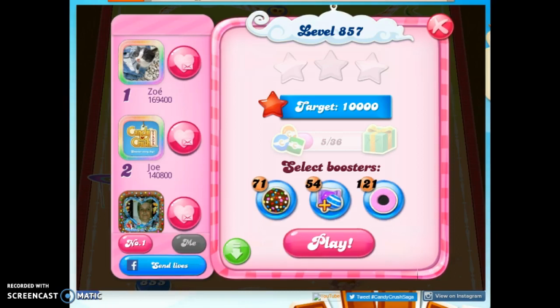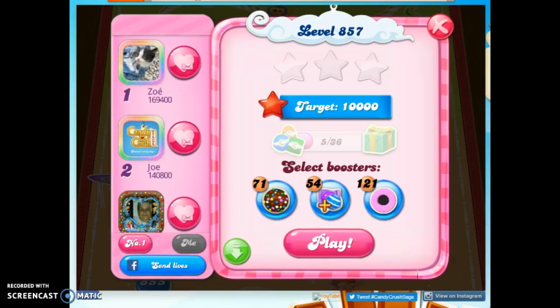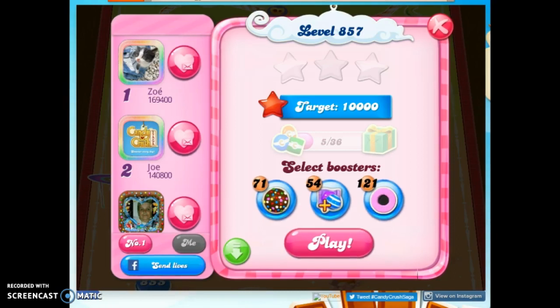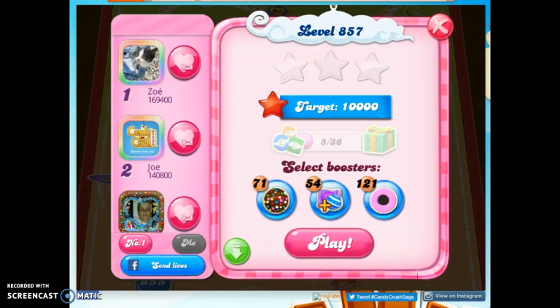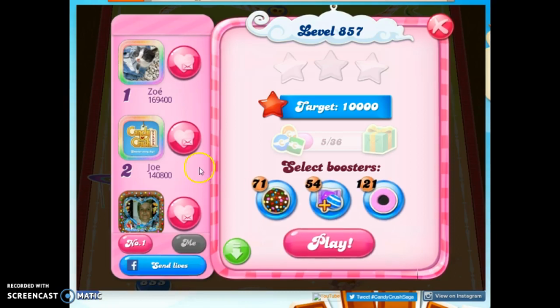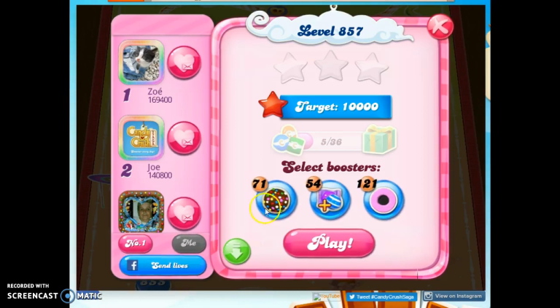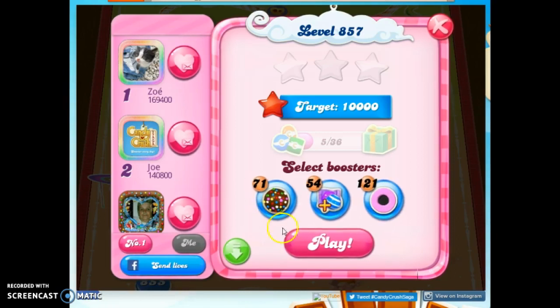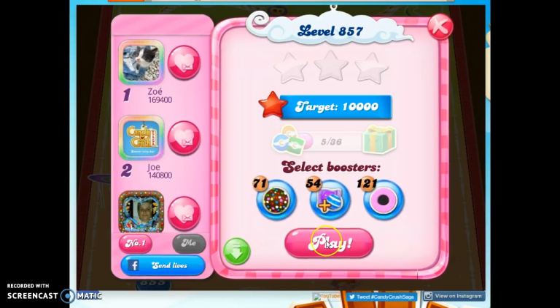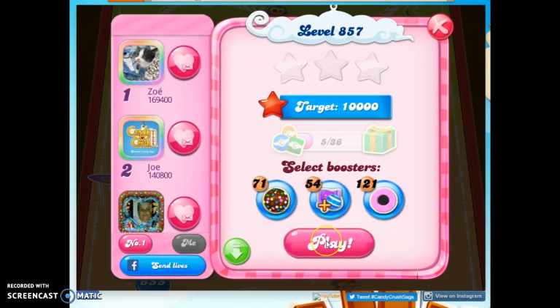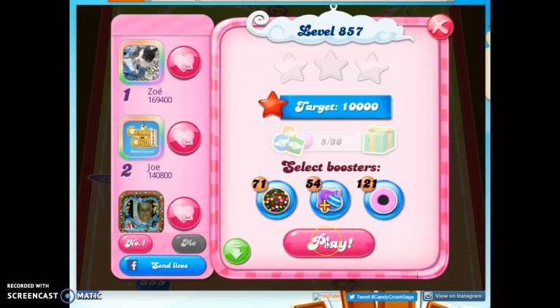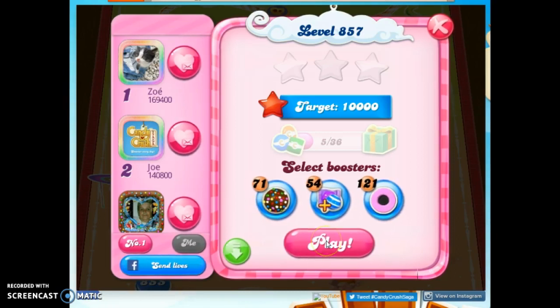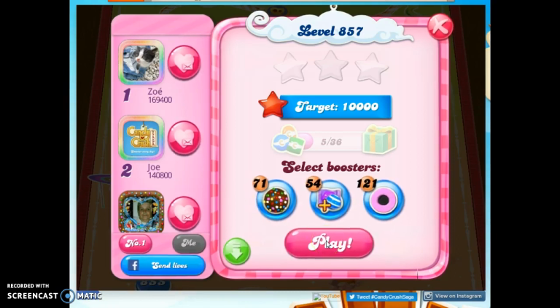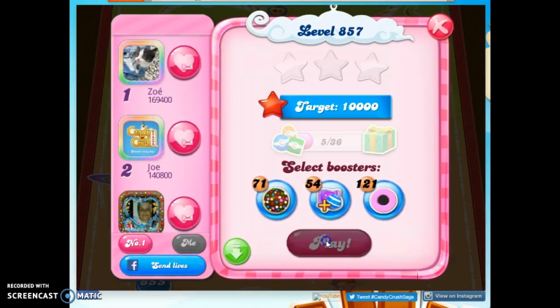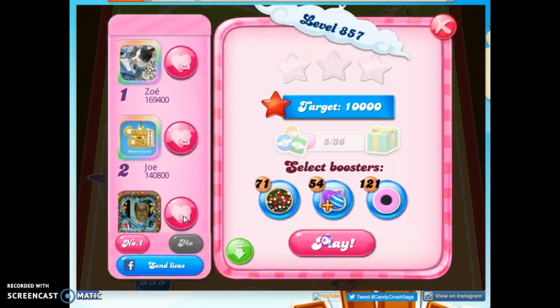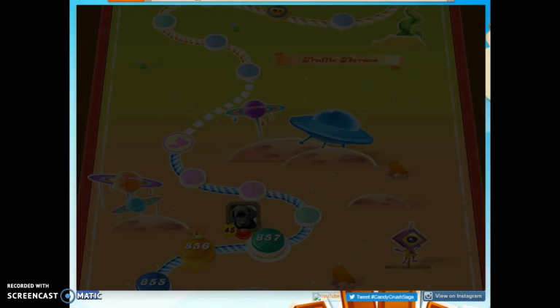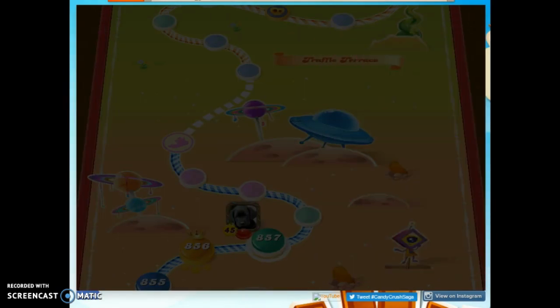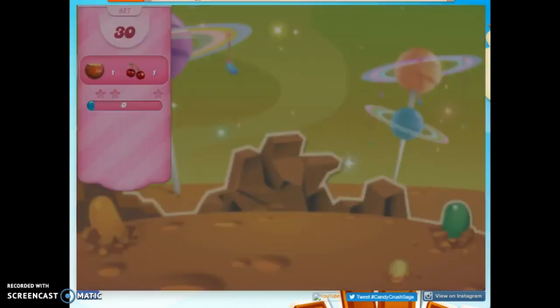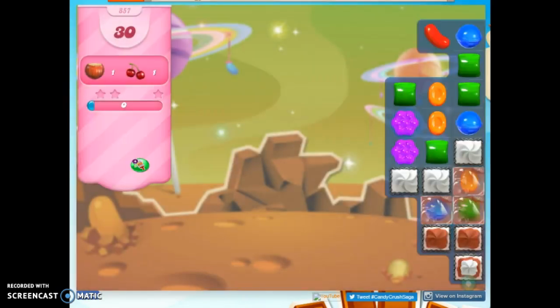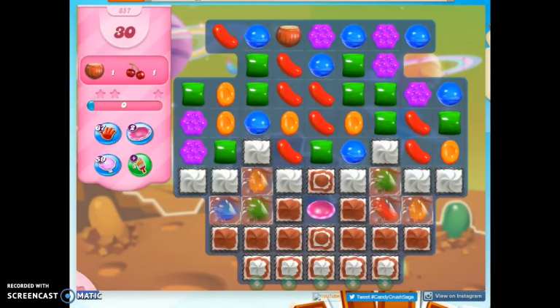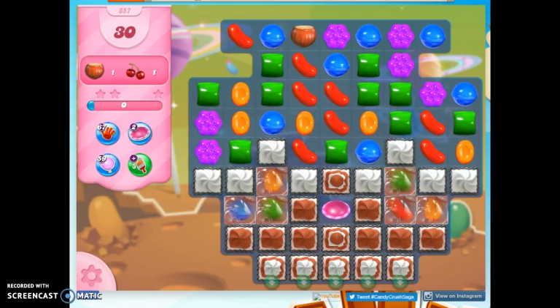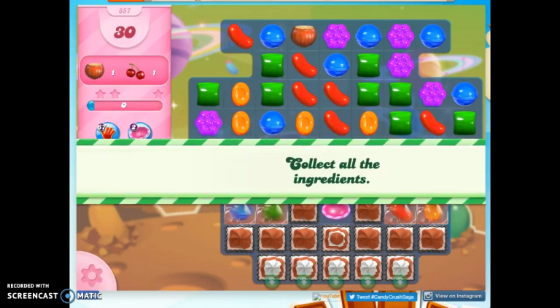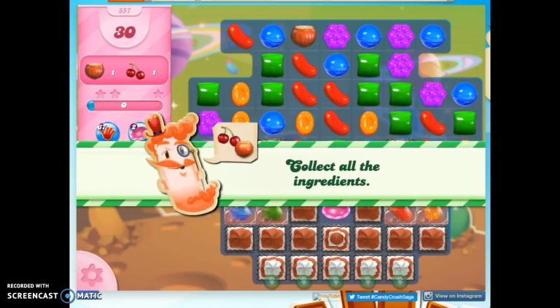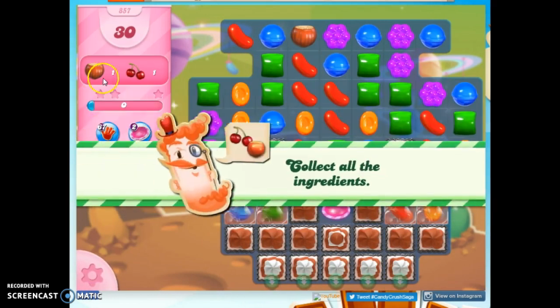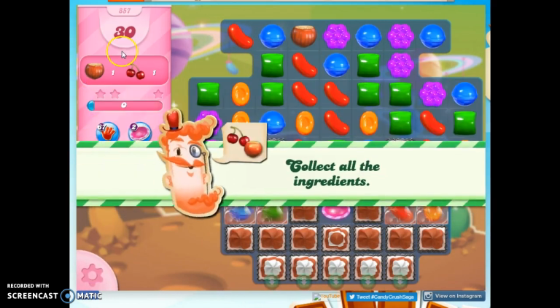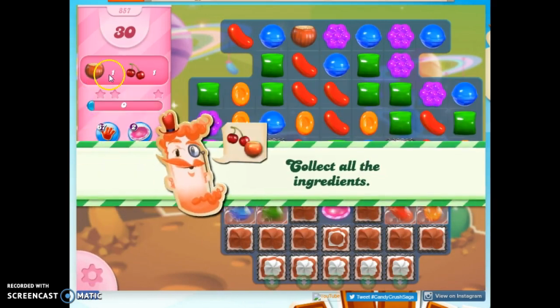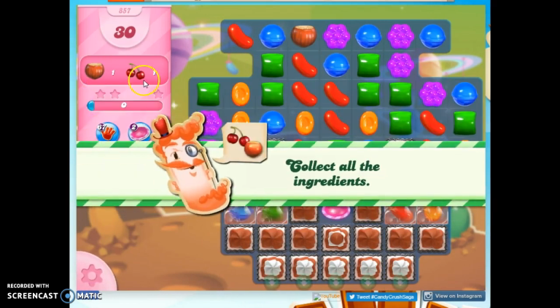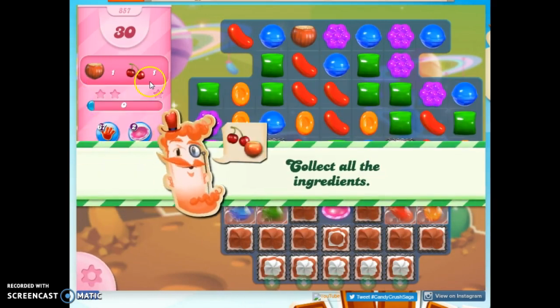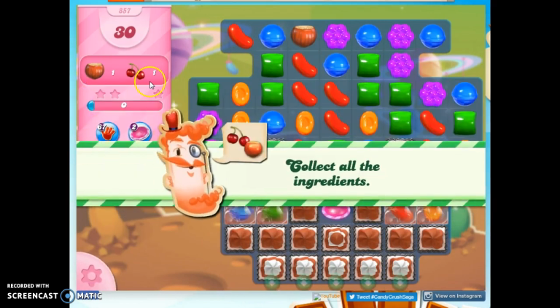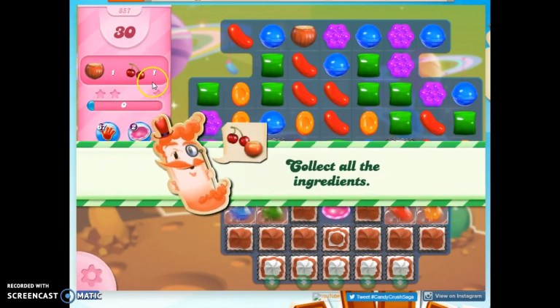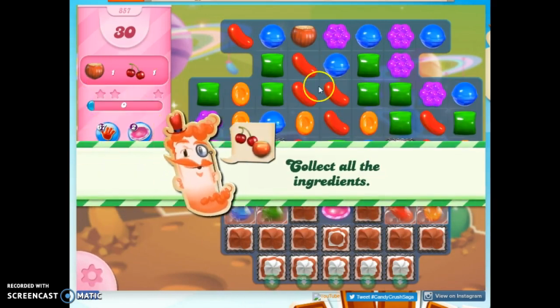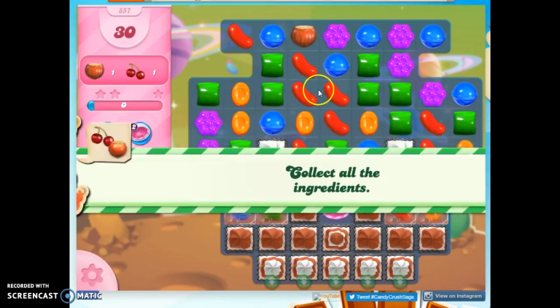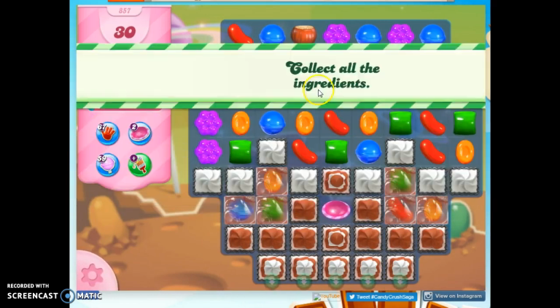Hi friends, this is Suzy, your Candy Crush Guru, here to help you solve the puzzle of level 857, where we have 30 moves to collect two ingredients.